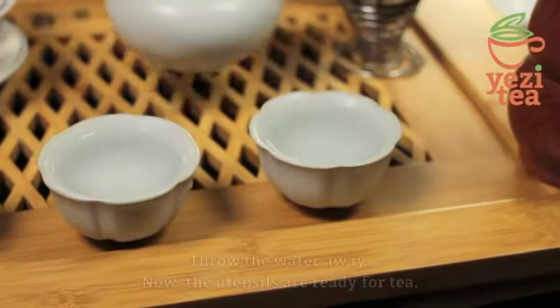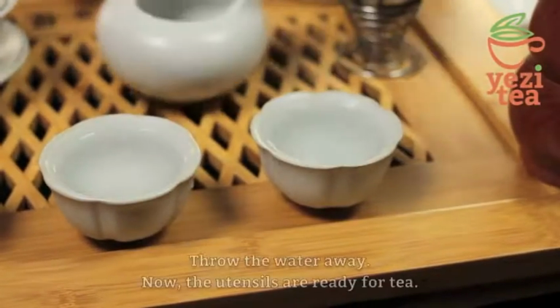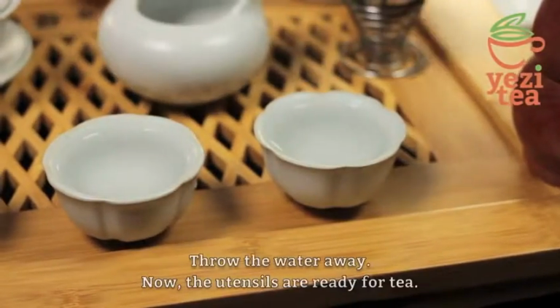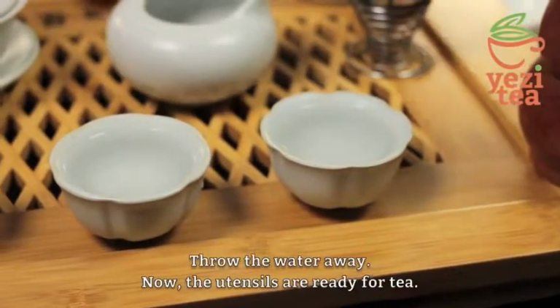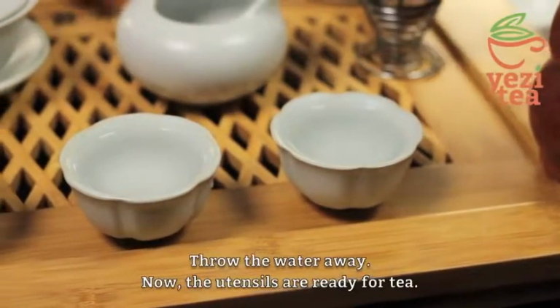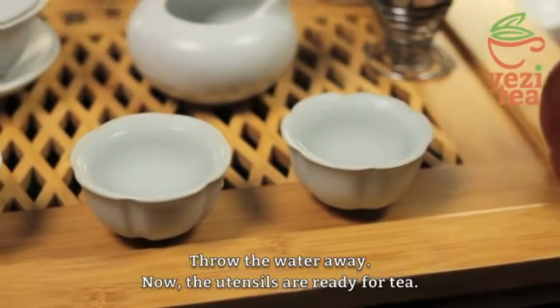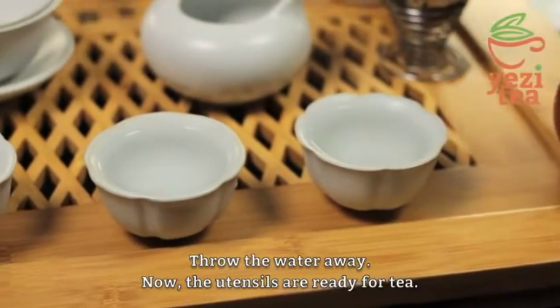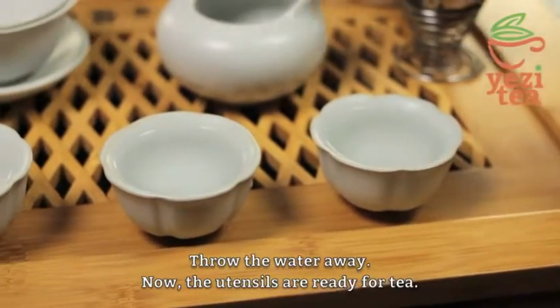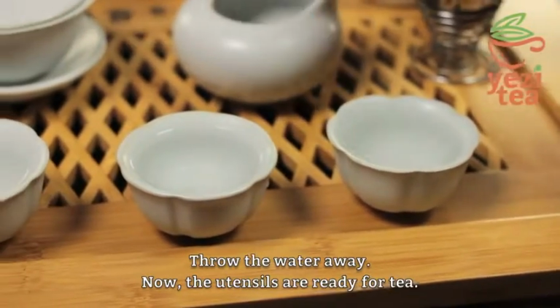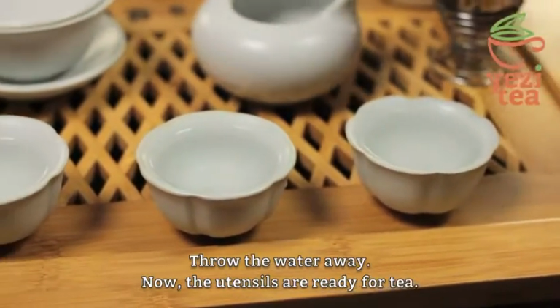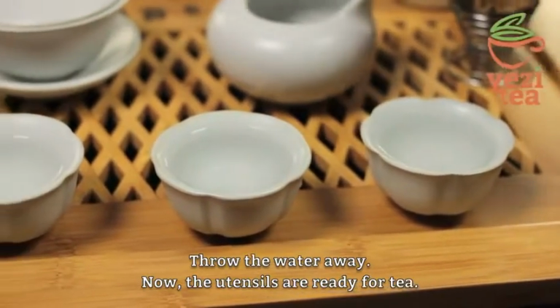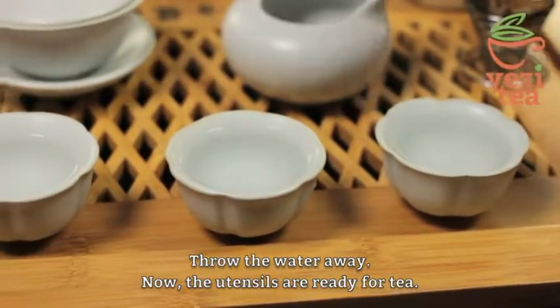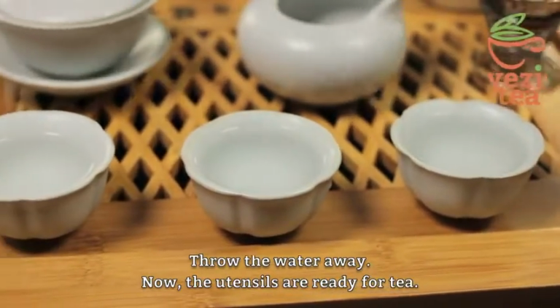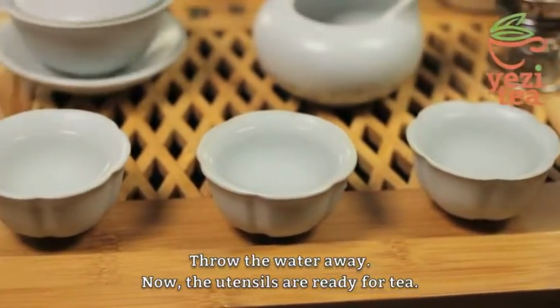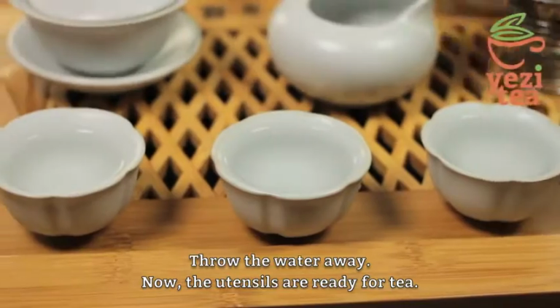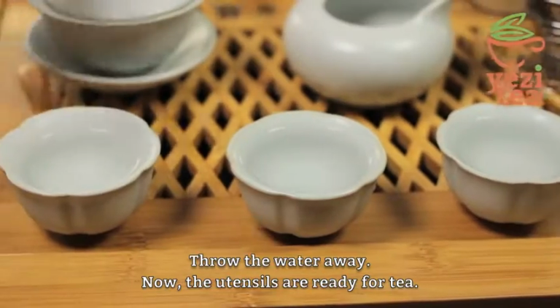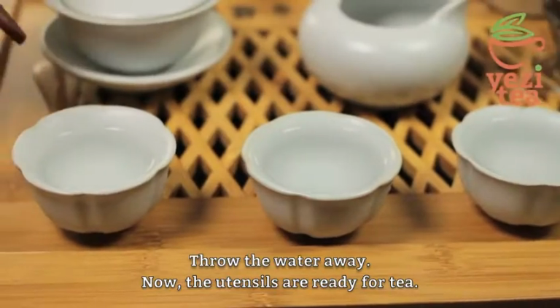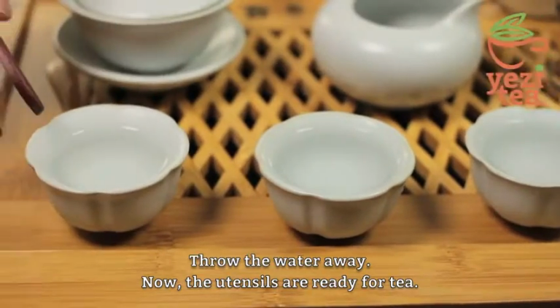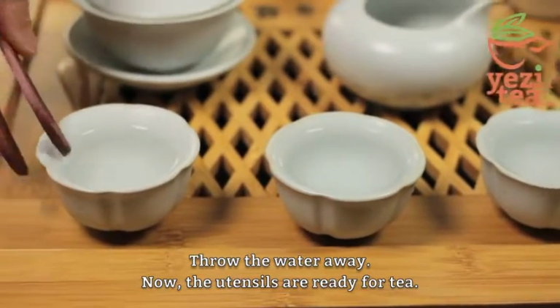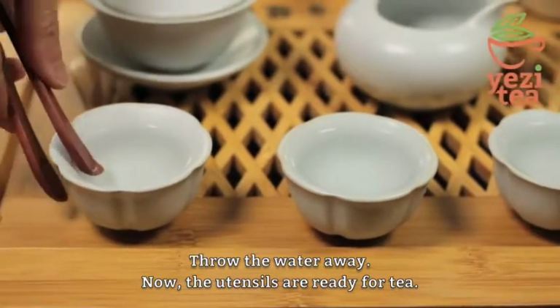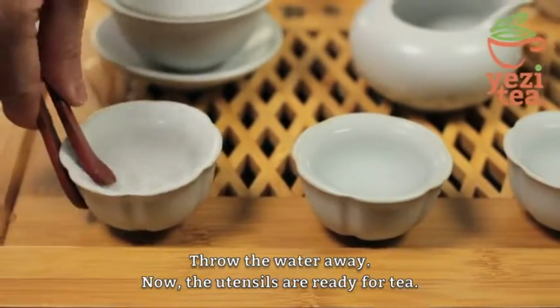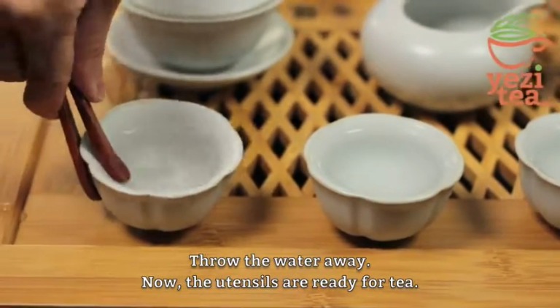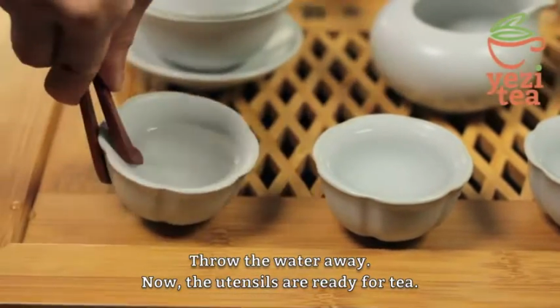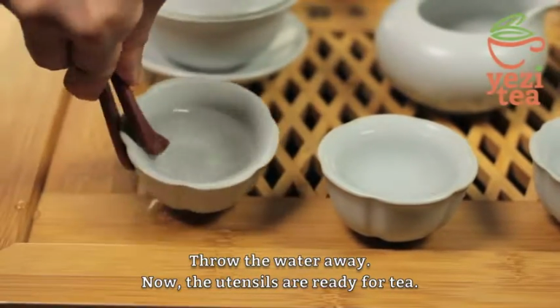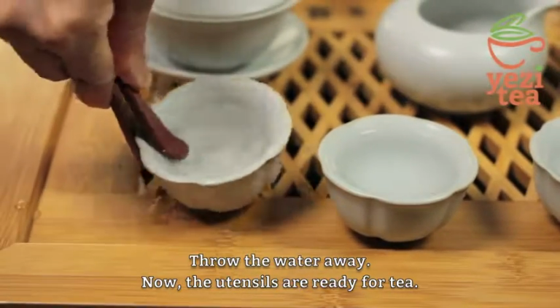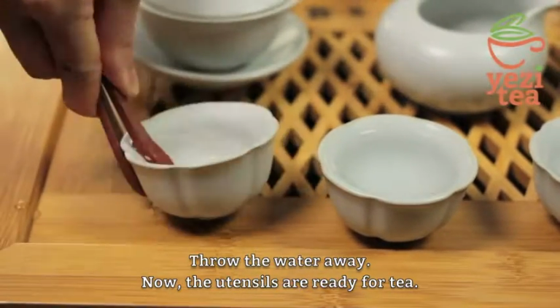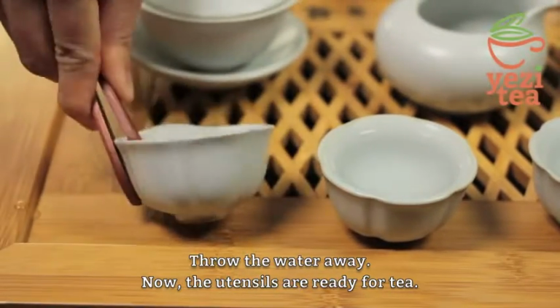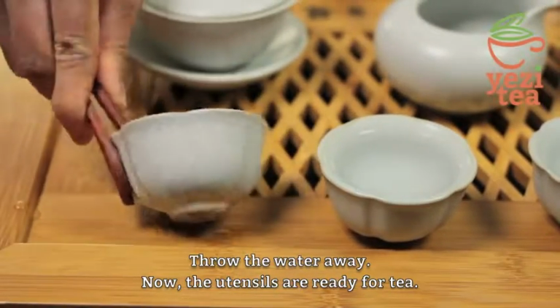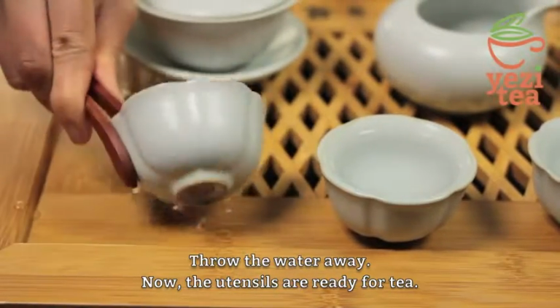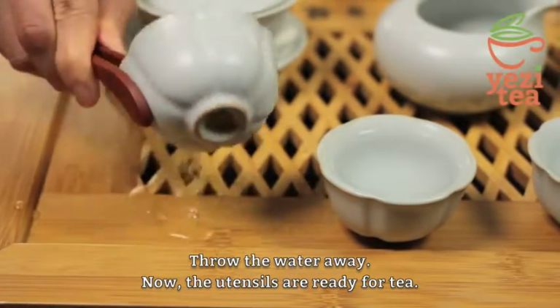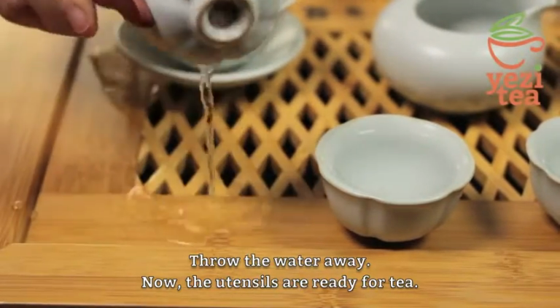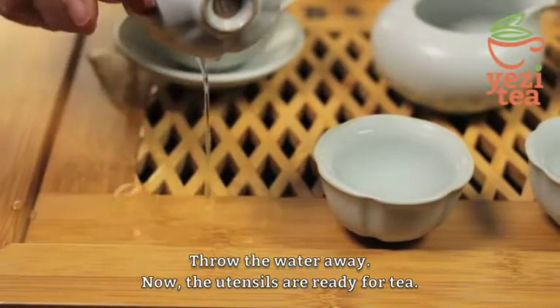Throw the water away. Now the utensils are ready for tea.